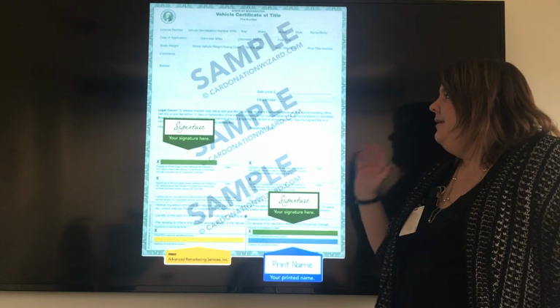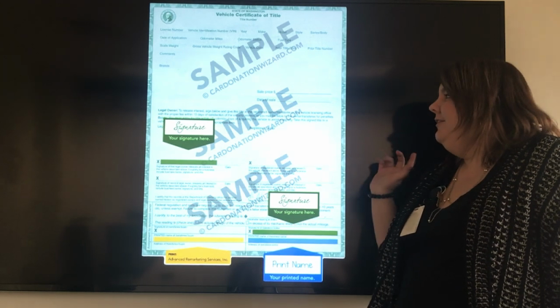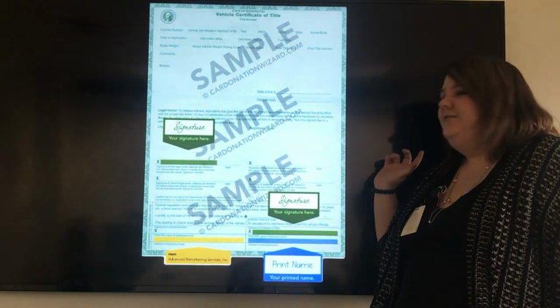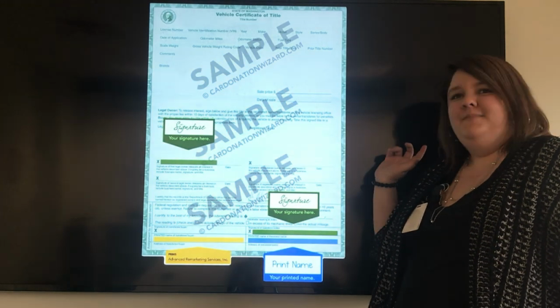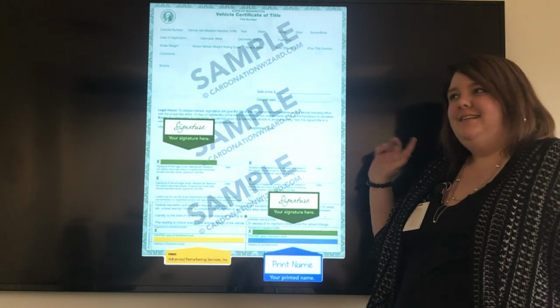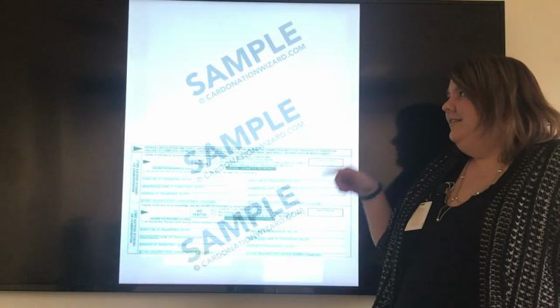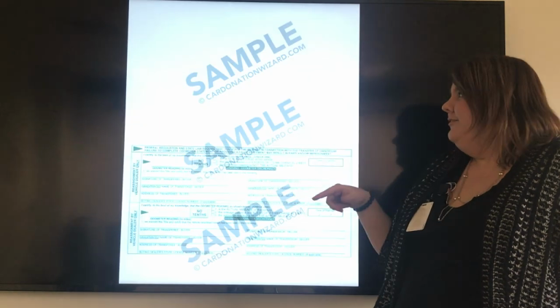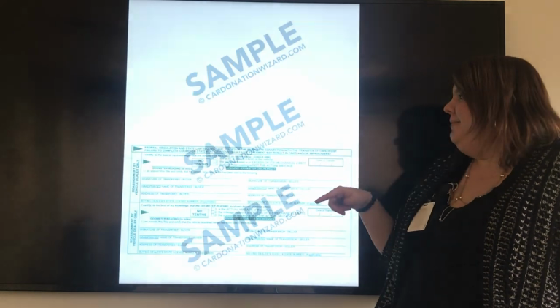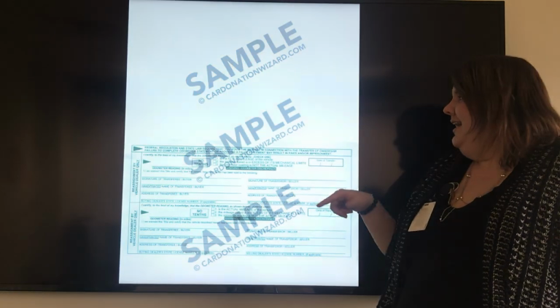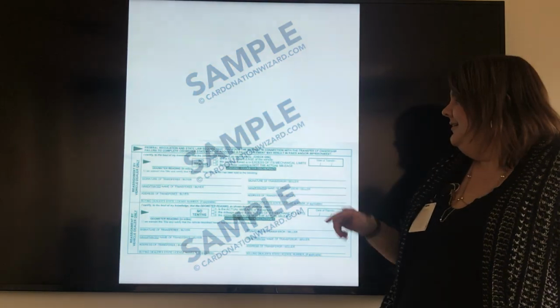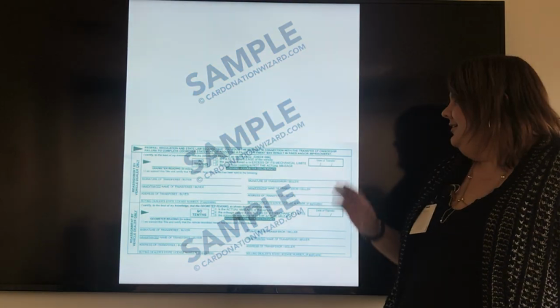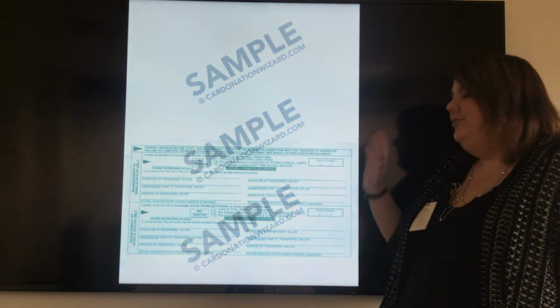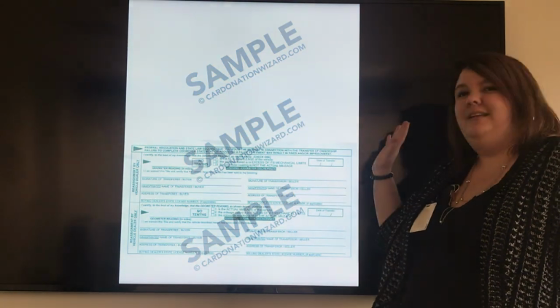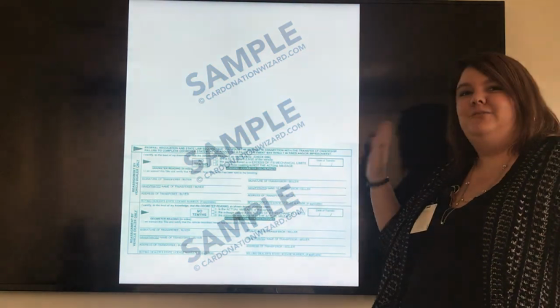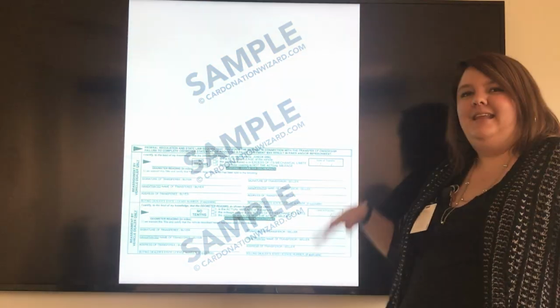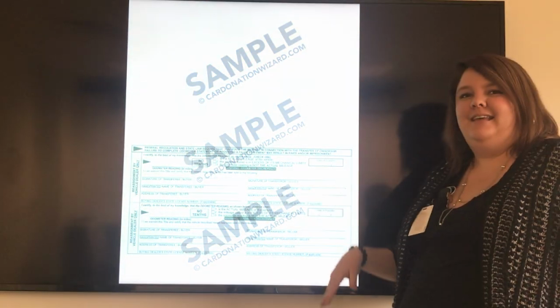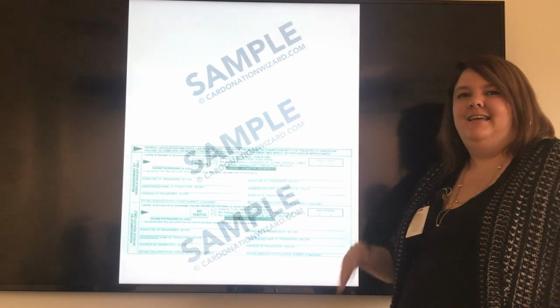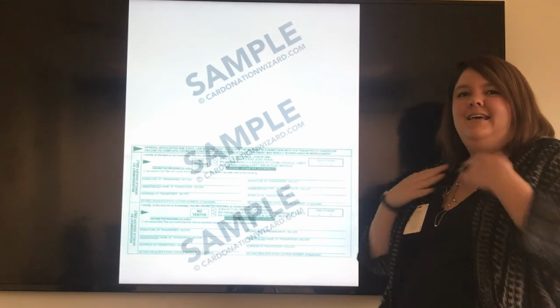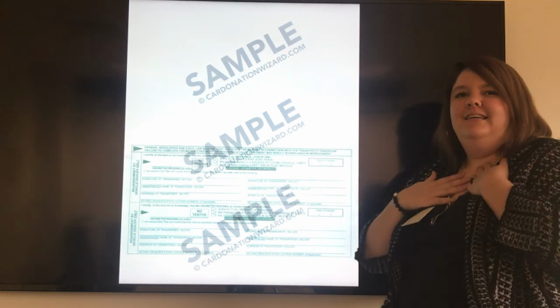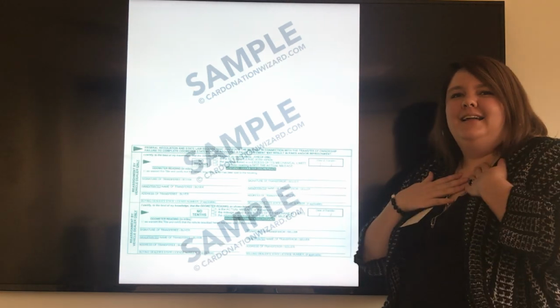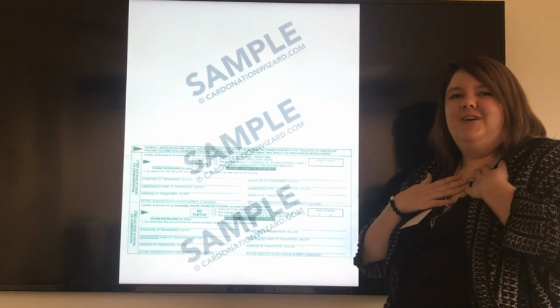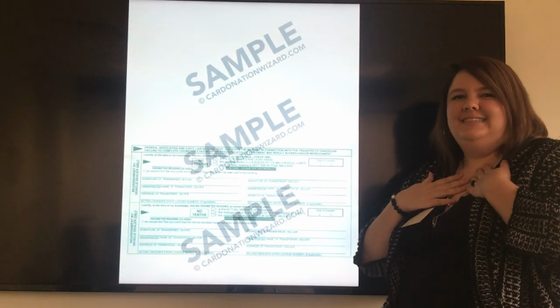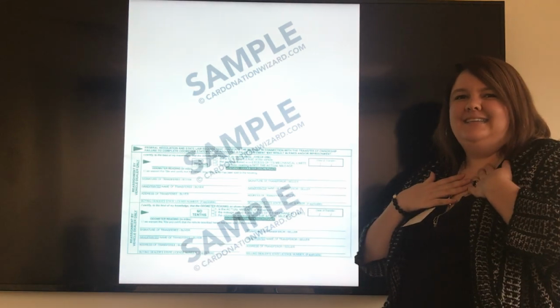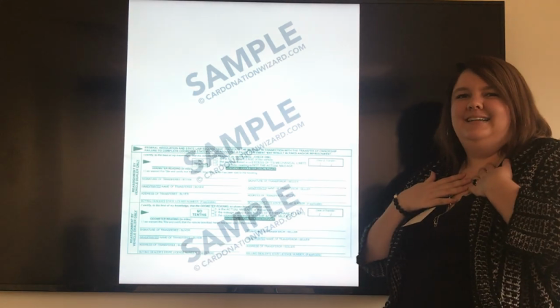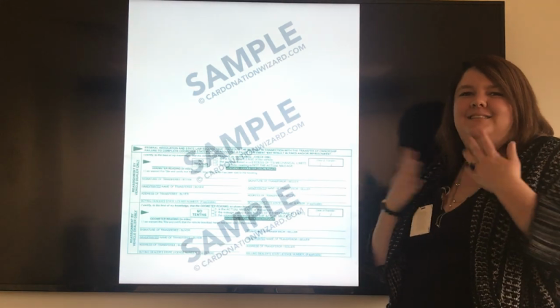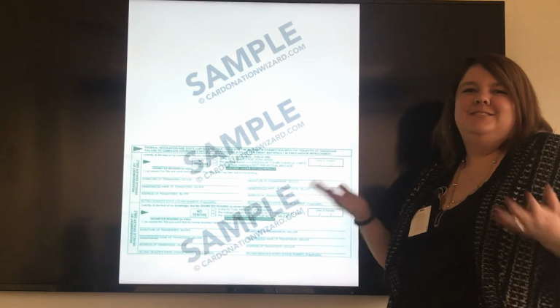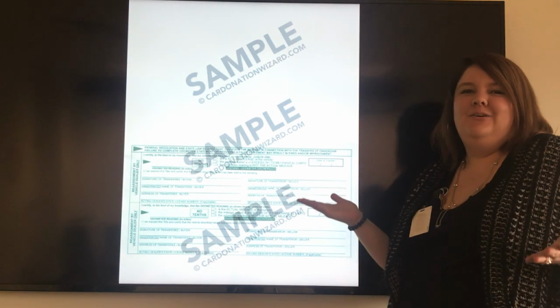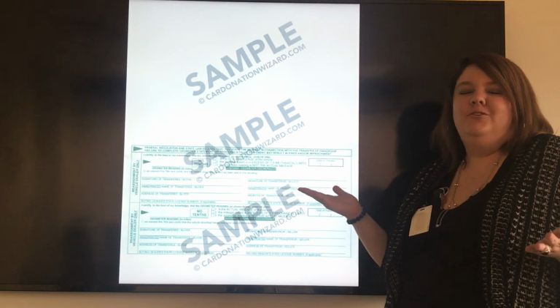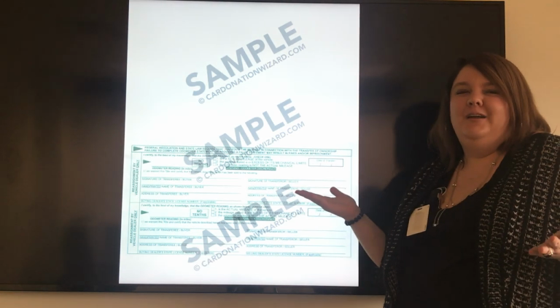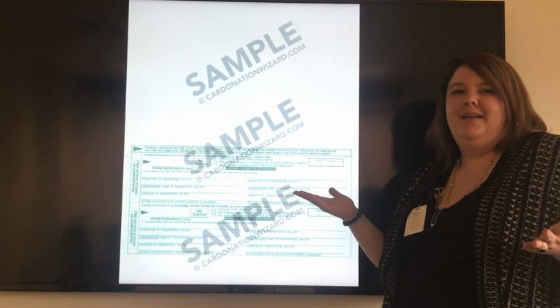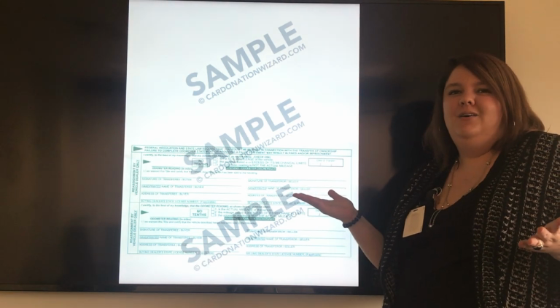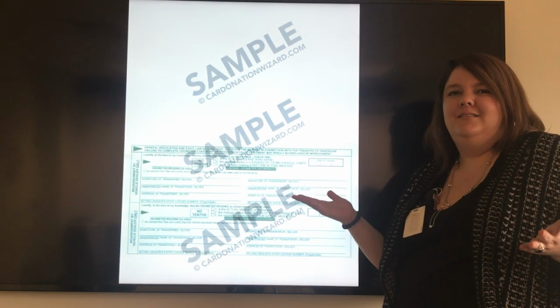Whenever you flip that title over to the back, you don't need to do anything. That's for us to sign, so you don't have to worry about it at all.